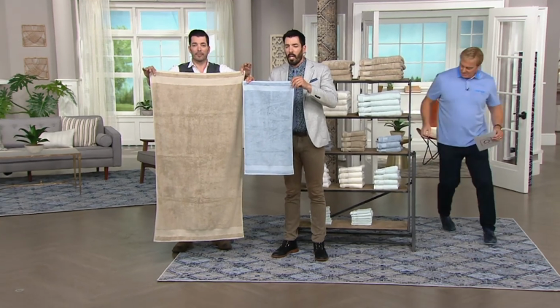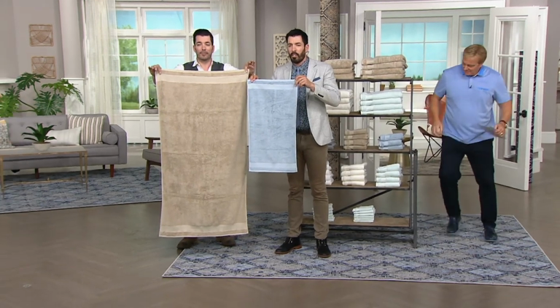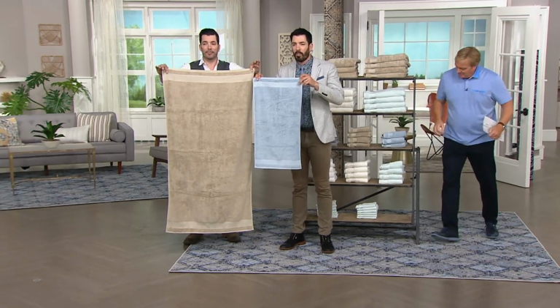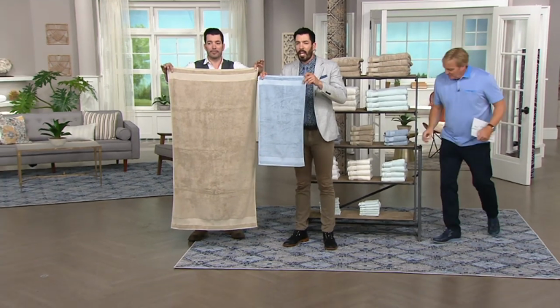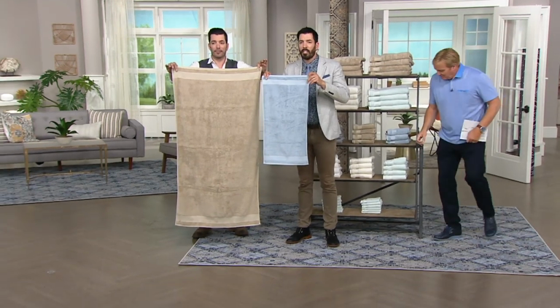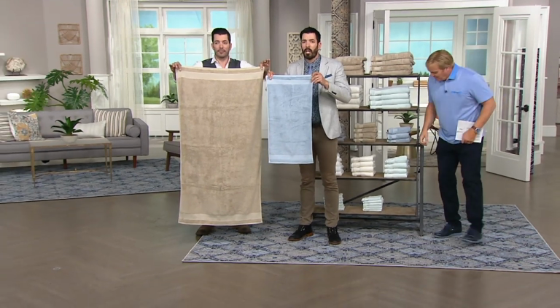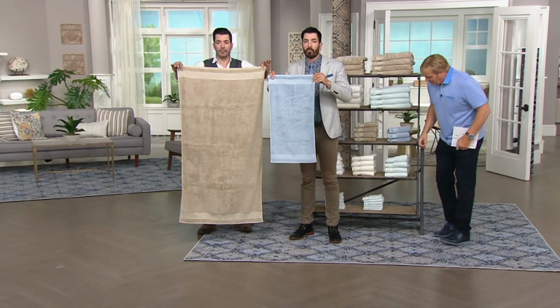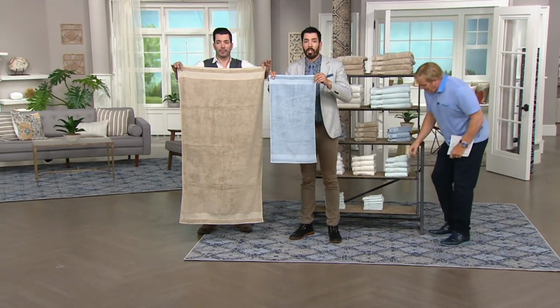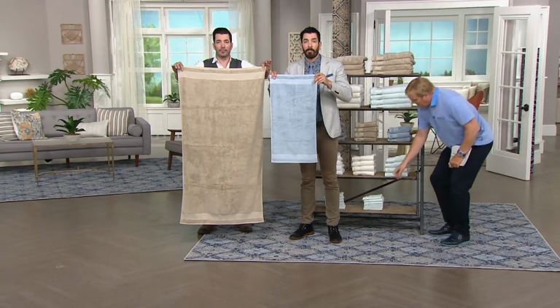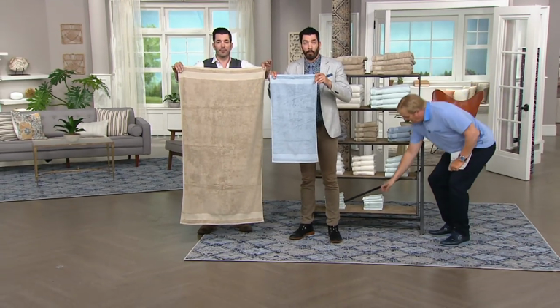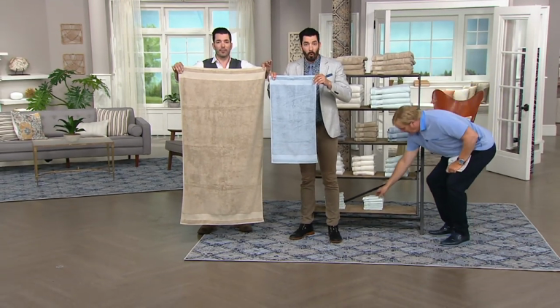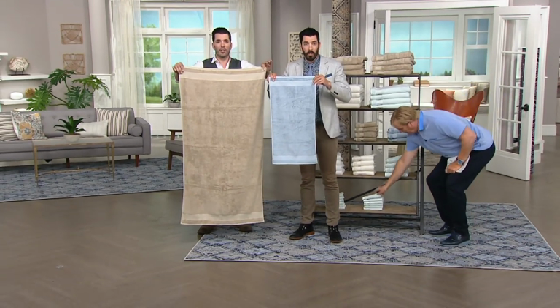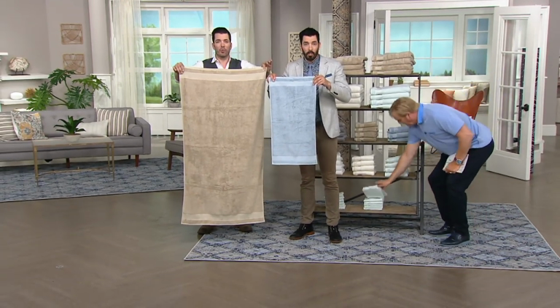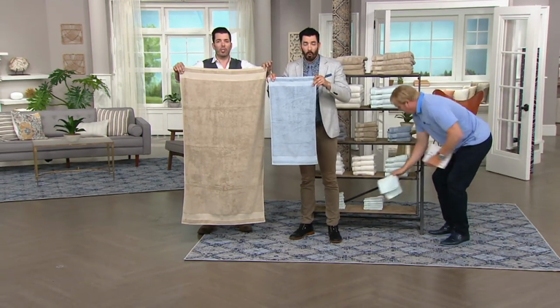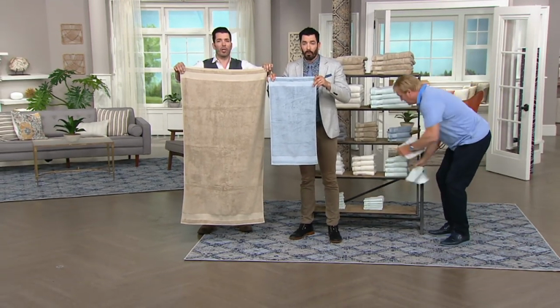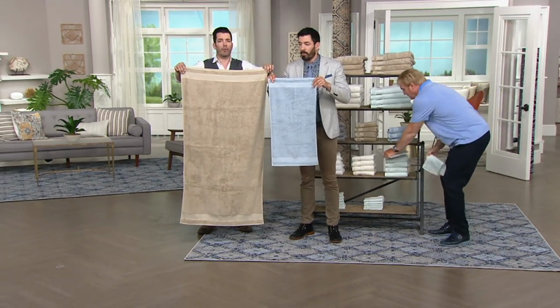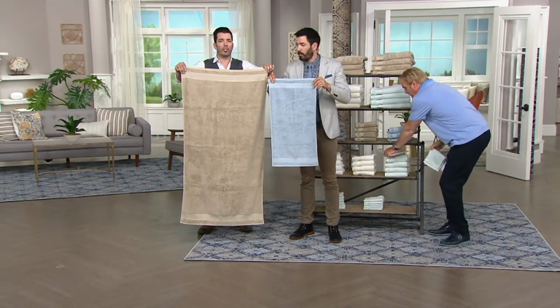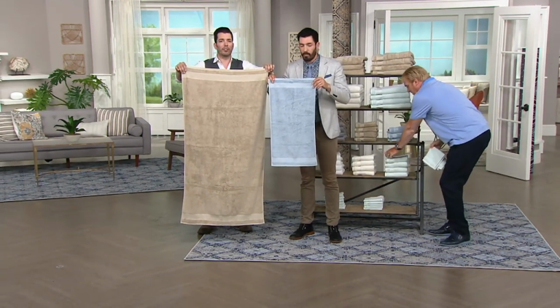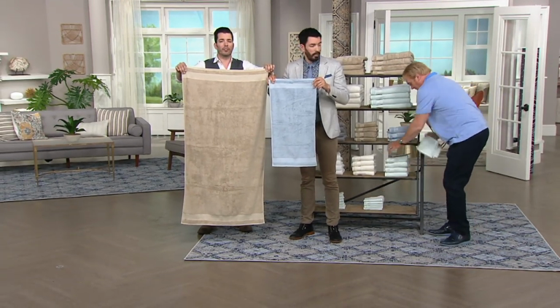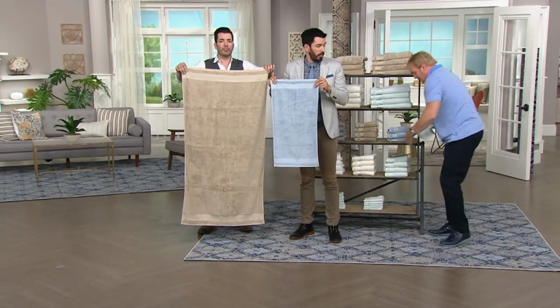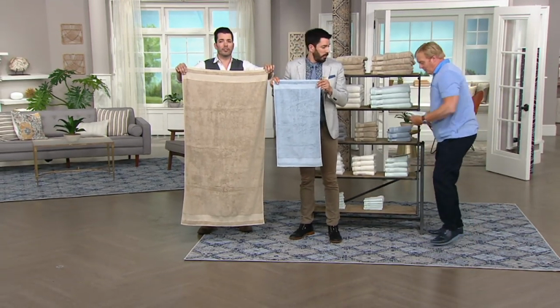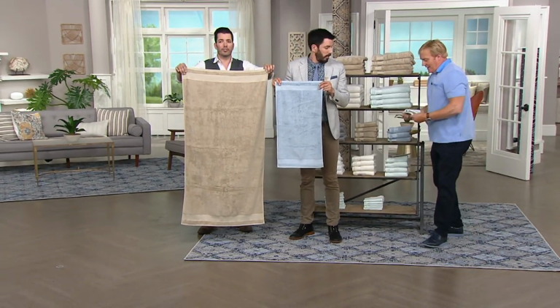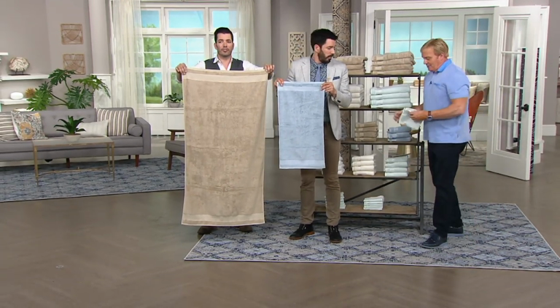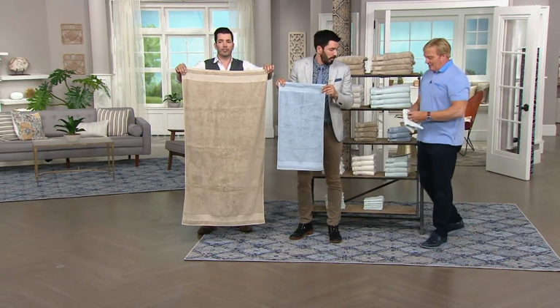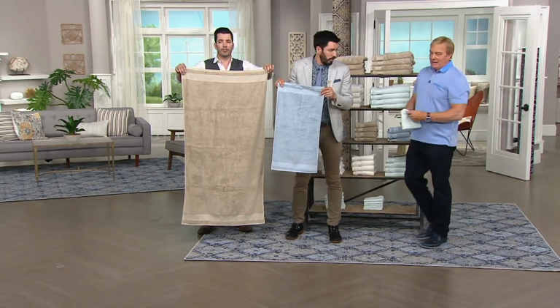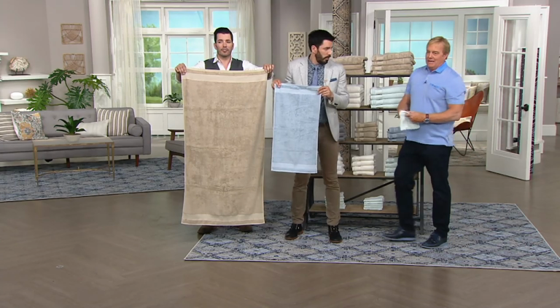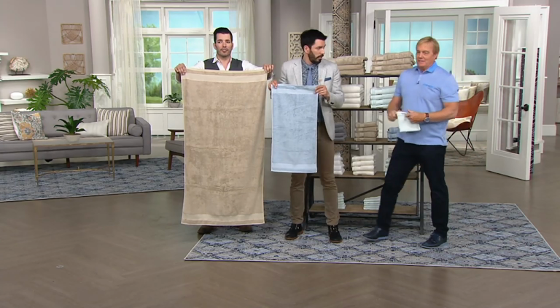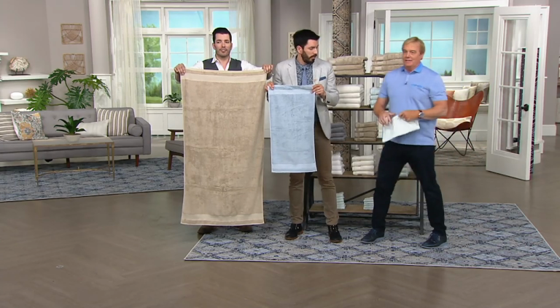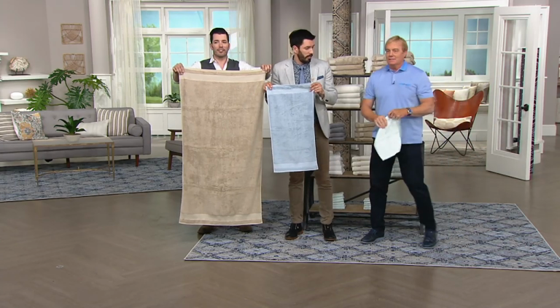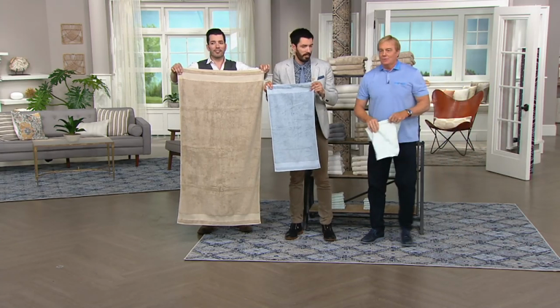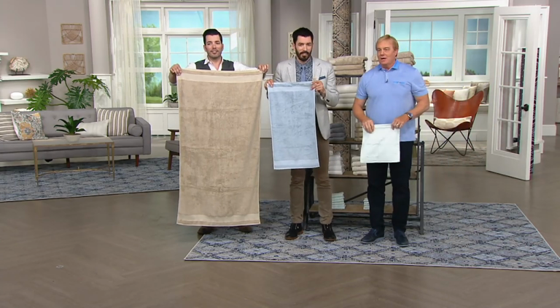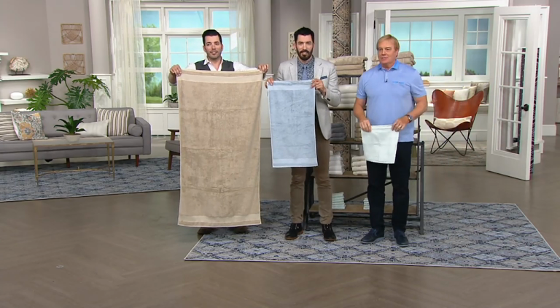And for the hand towels, you're getting four. And then this is the washcloth.